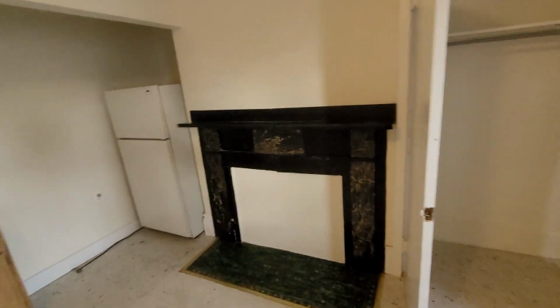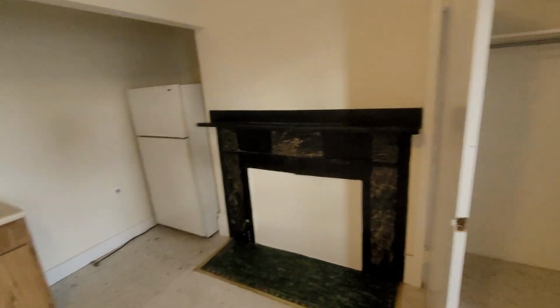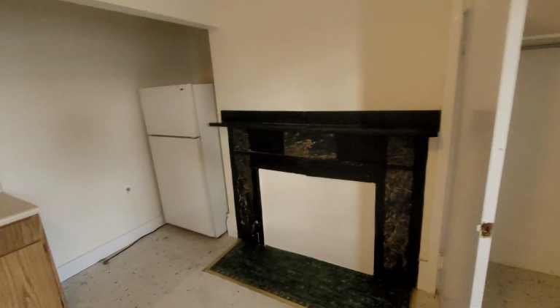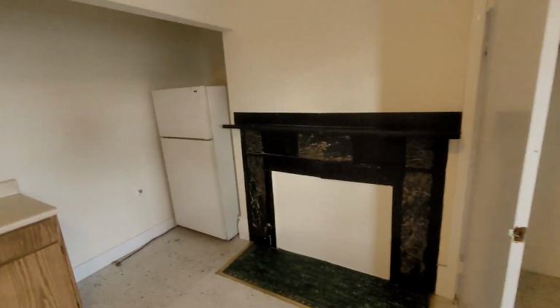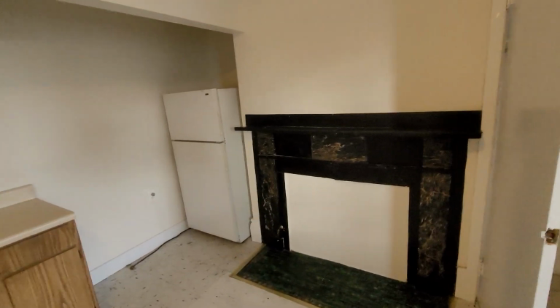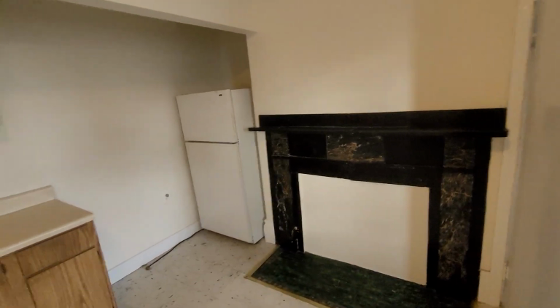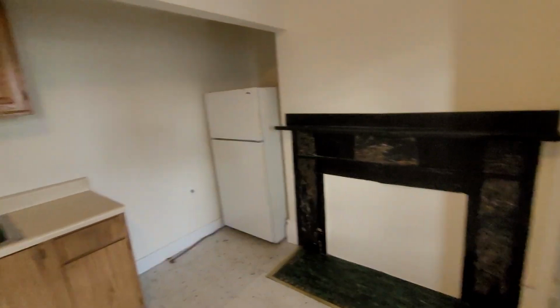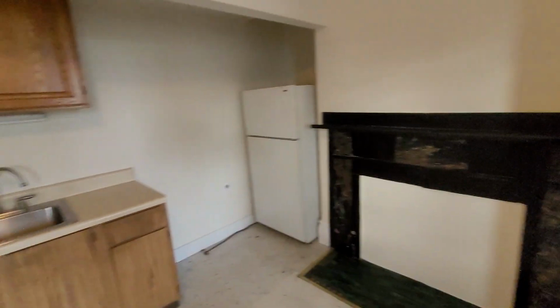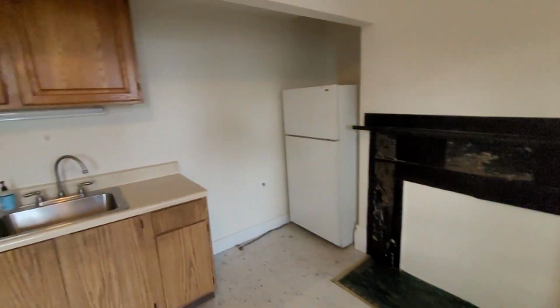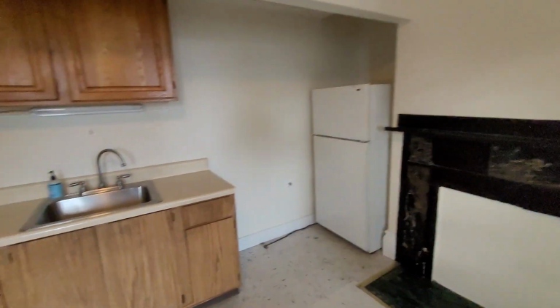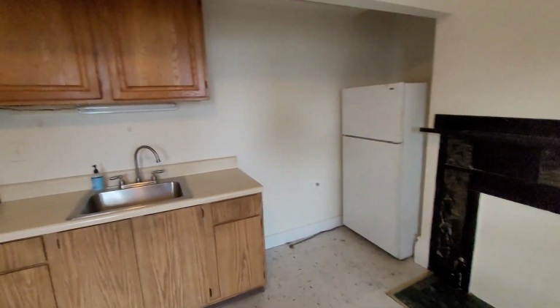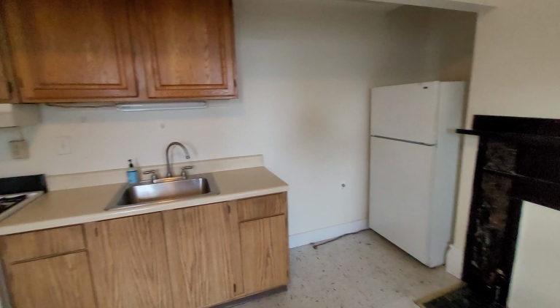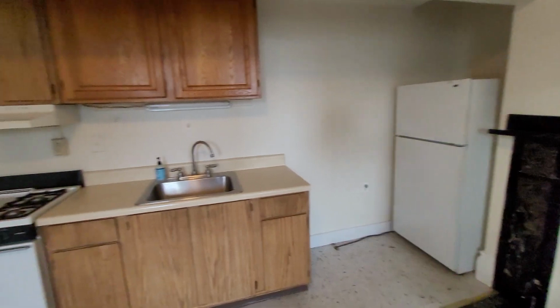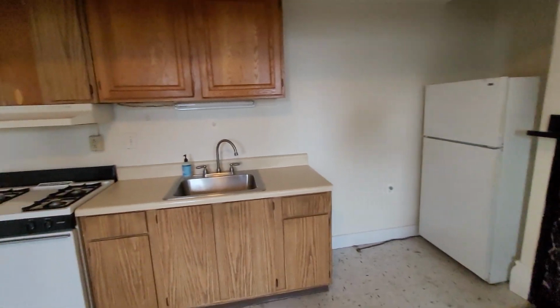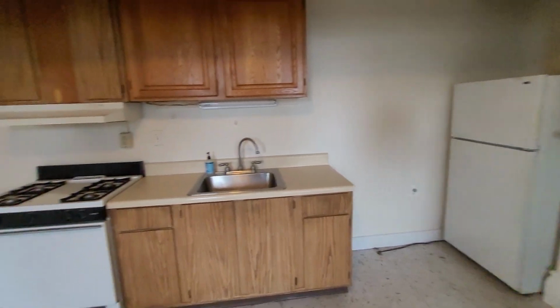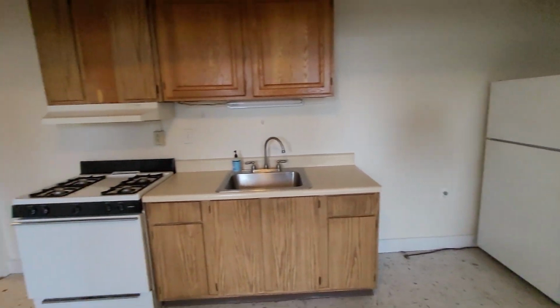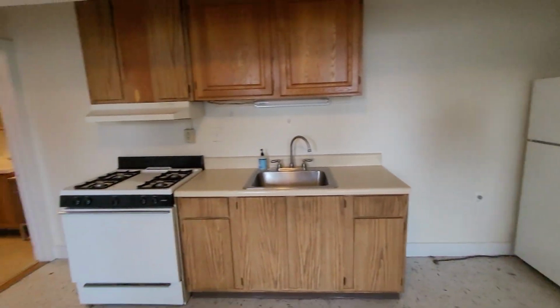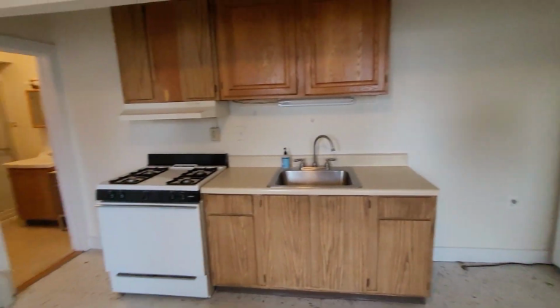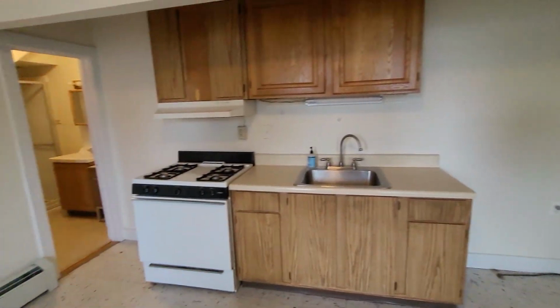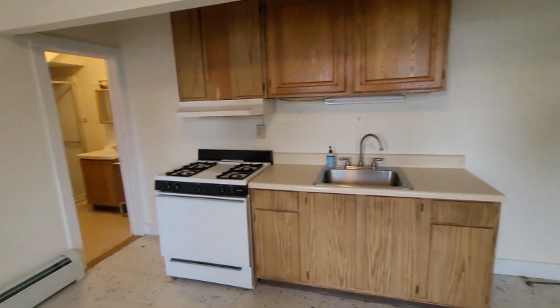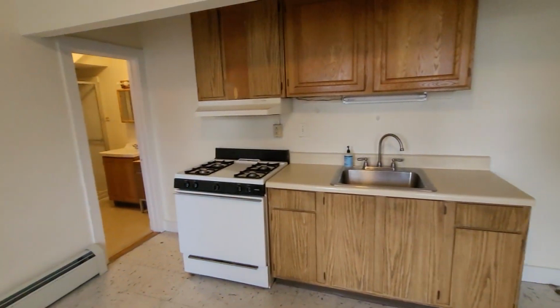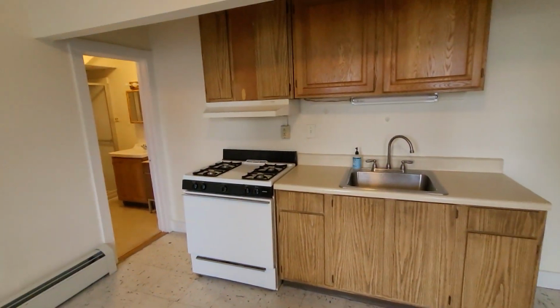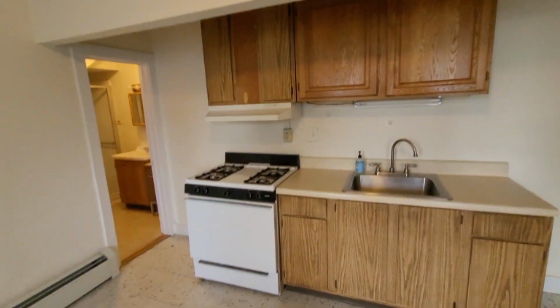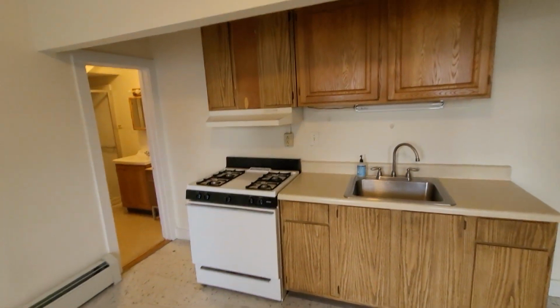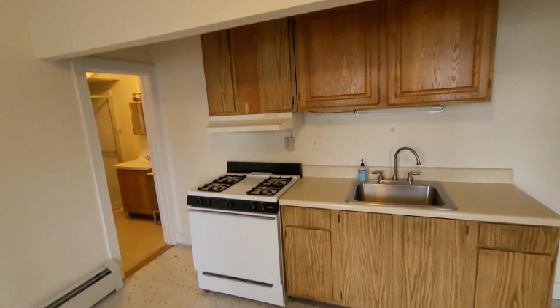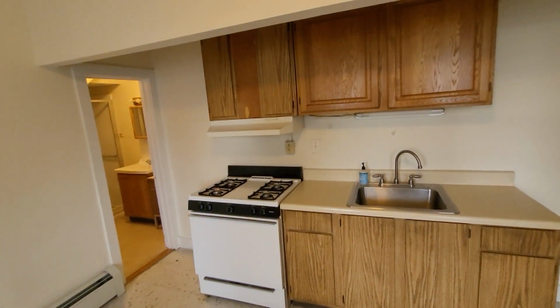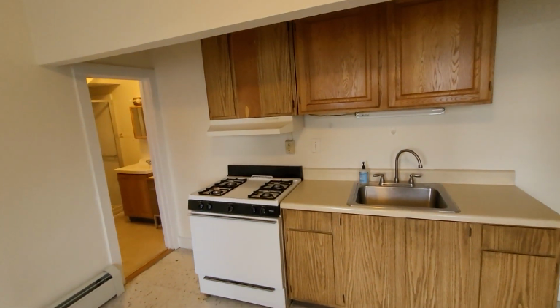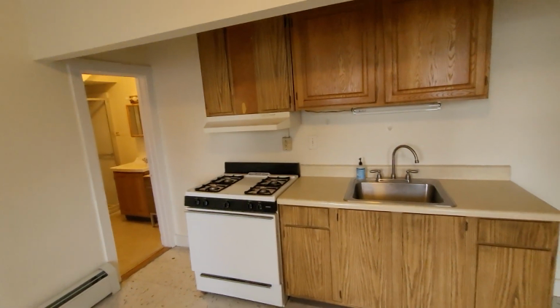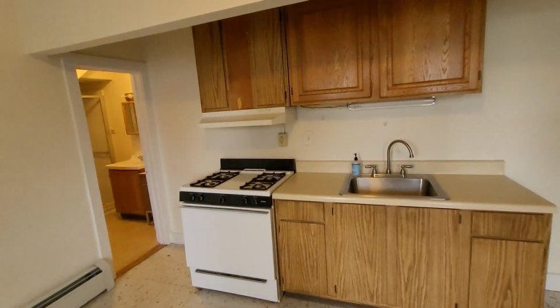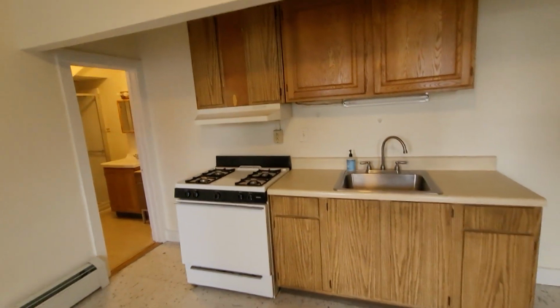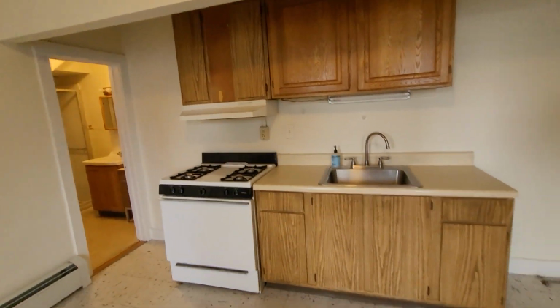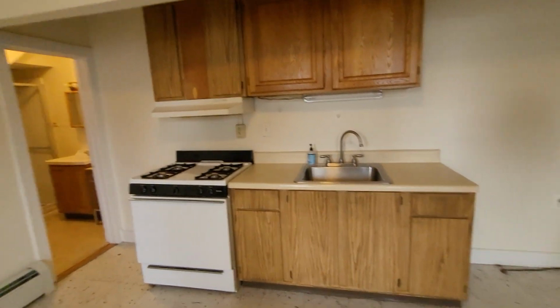You have your fridge over here. This is the kitchen, and it does have a propane stove.